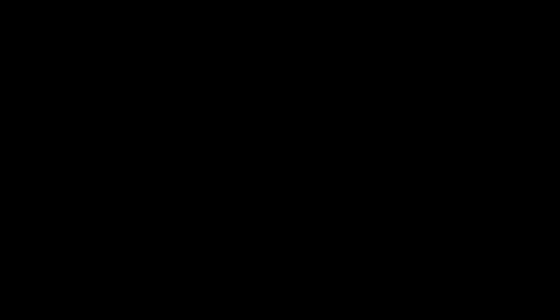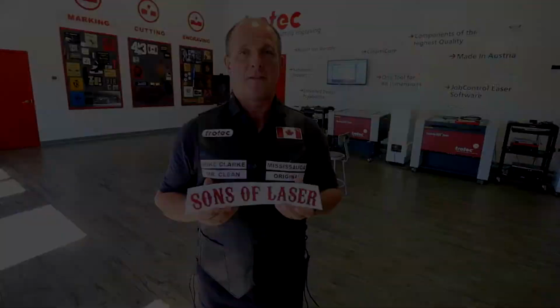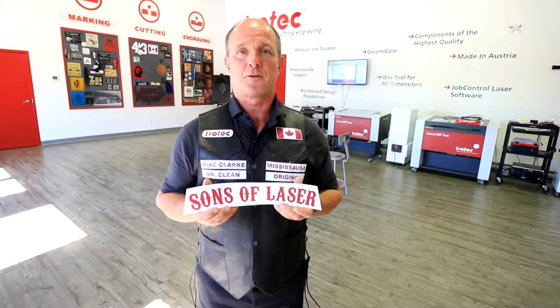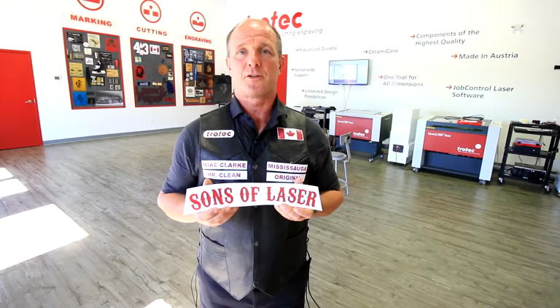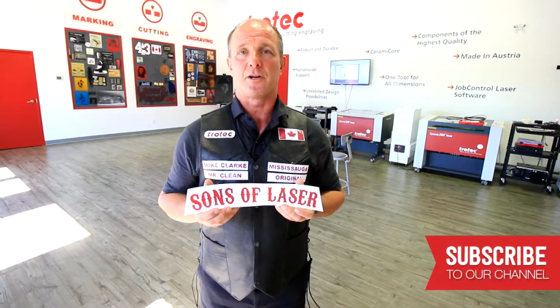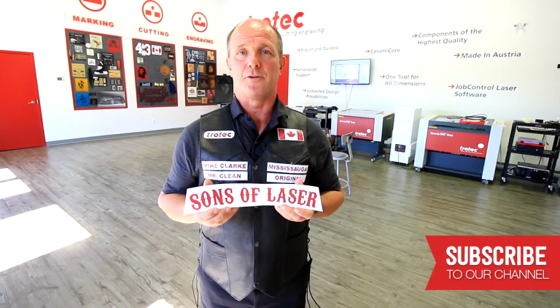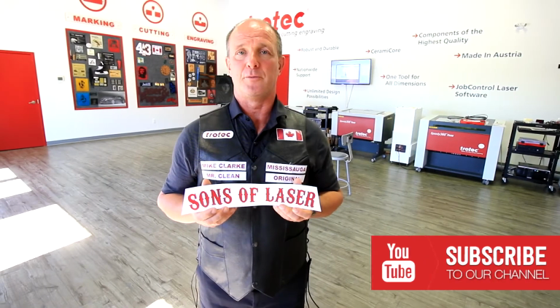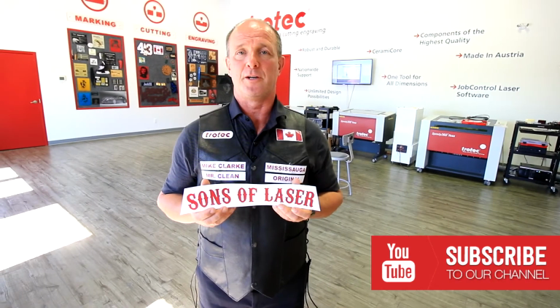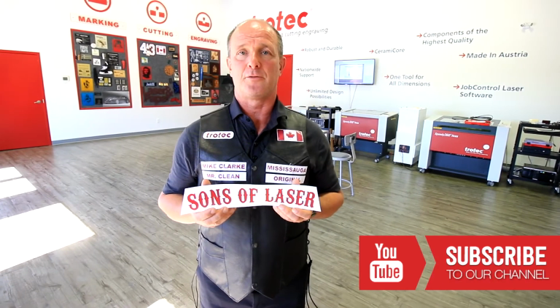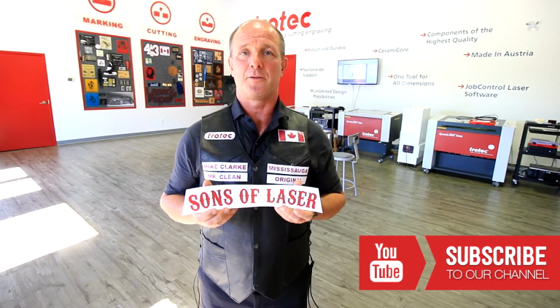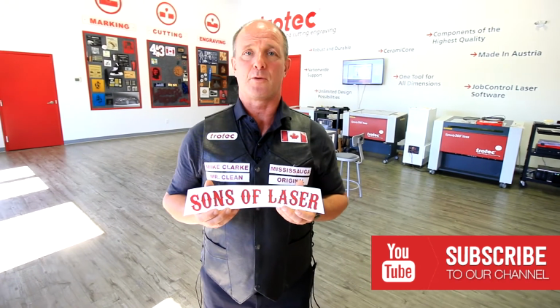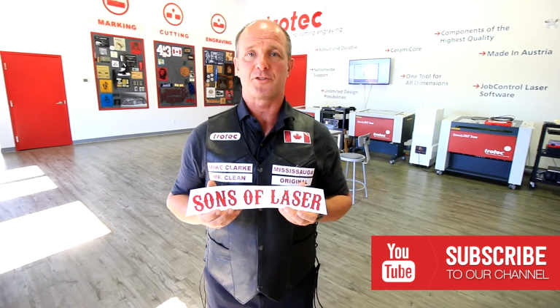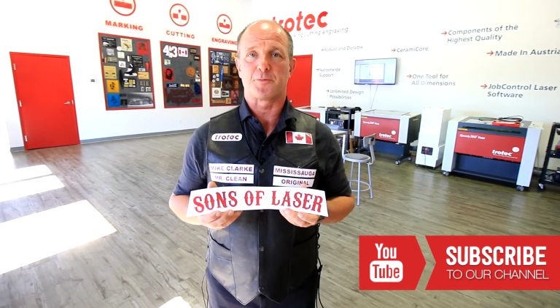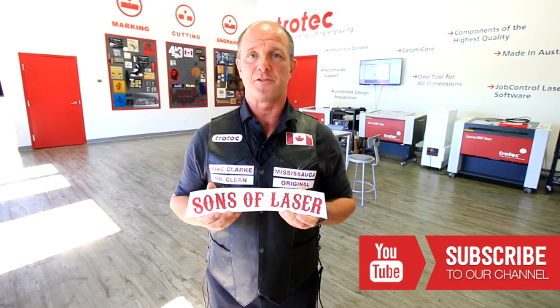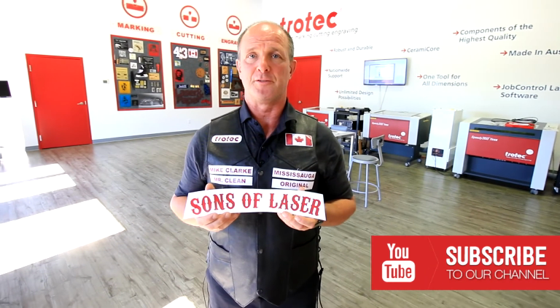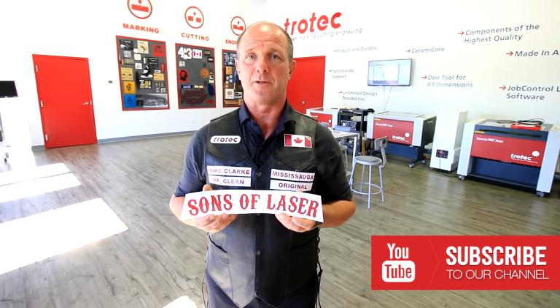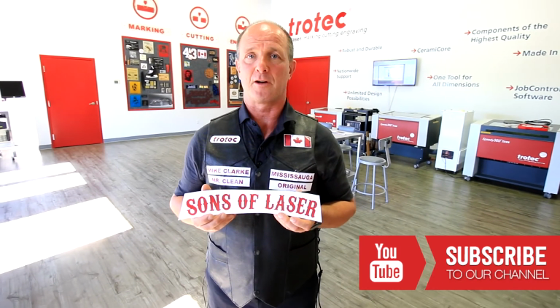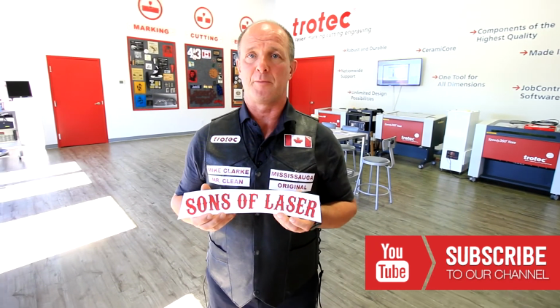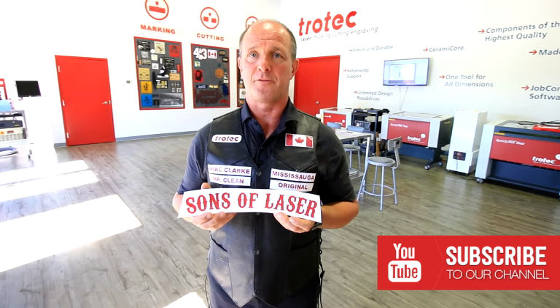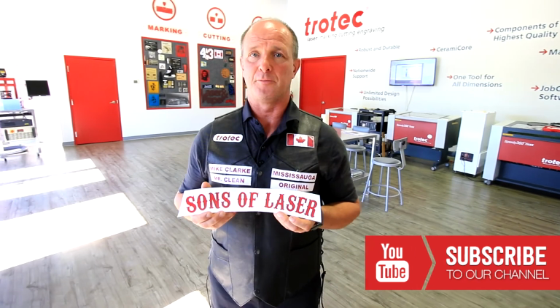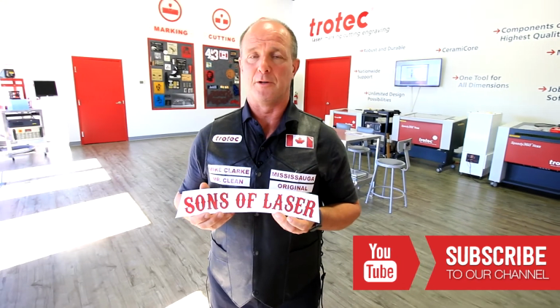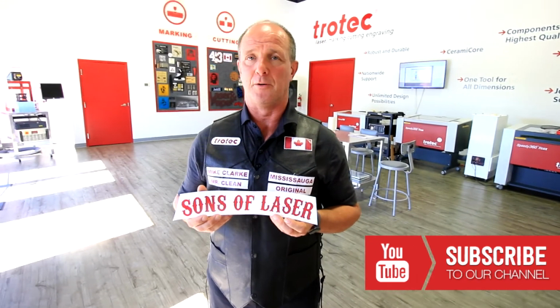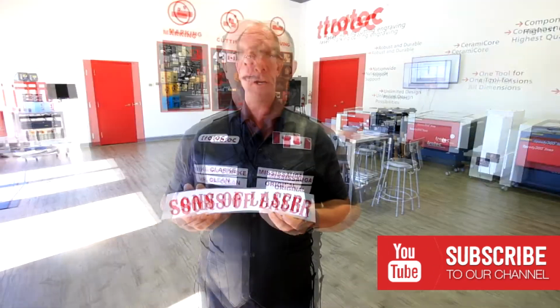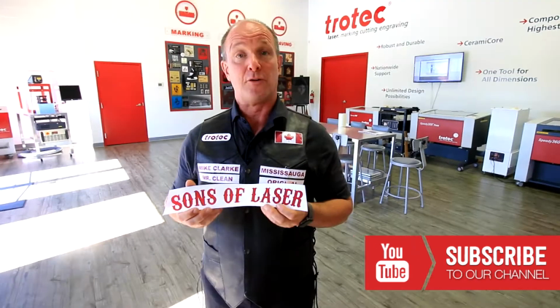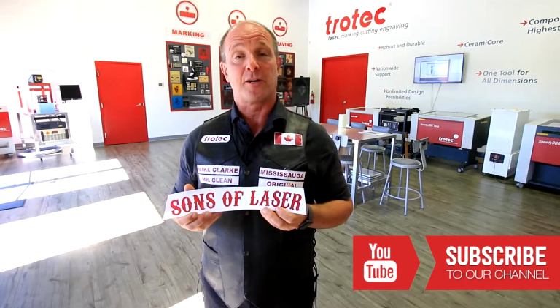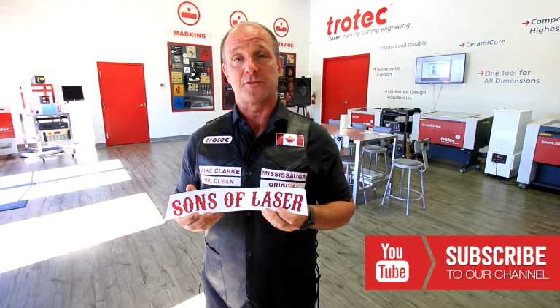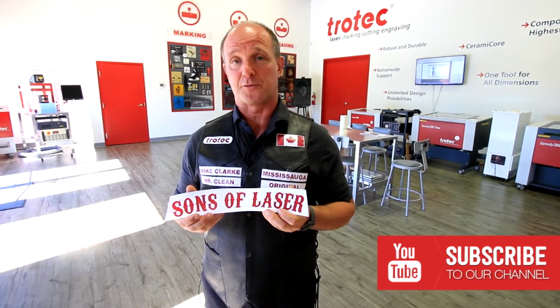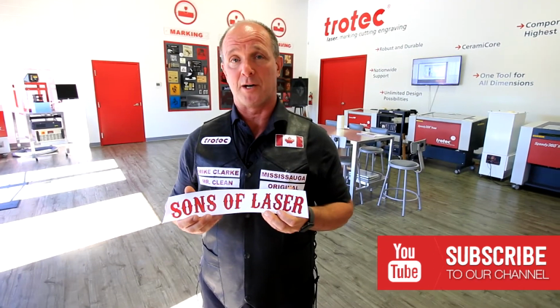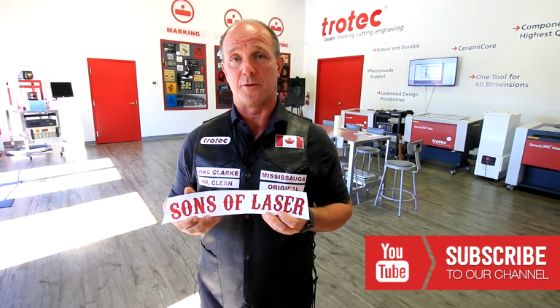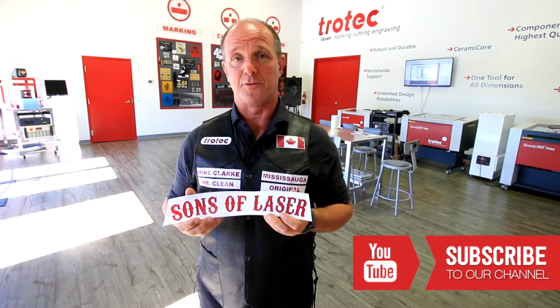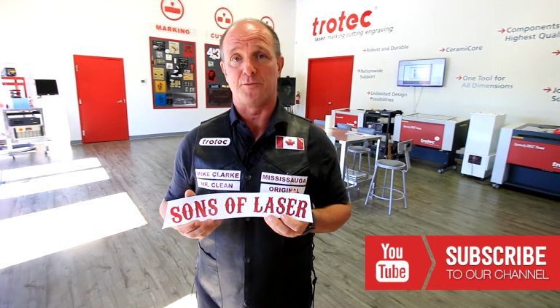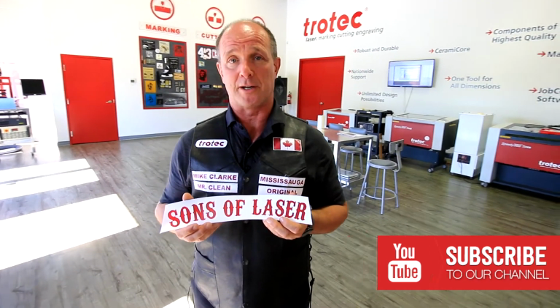Thanks for watching our YouTube video. If you have any questions please leave them in the comment field below and don't forget to subscribe to our YouTube channel.